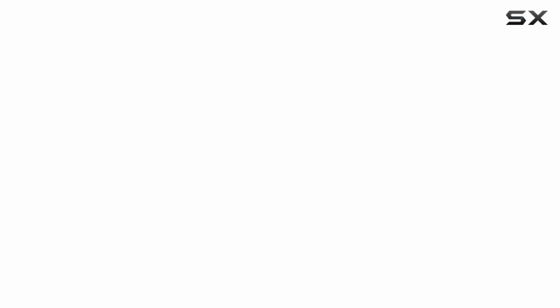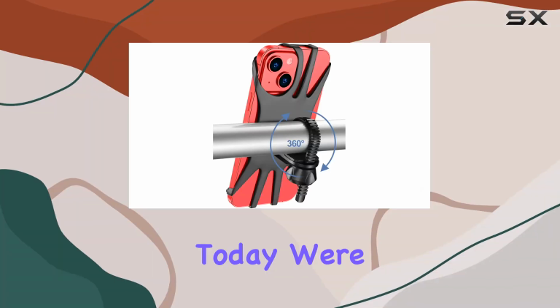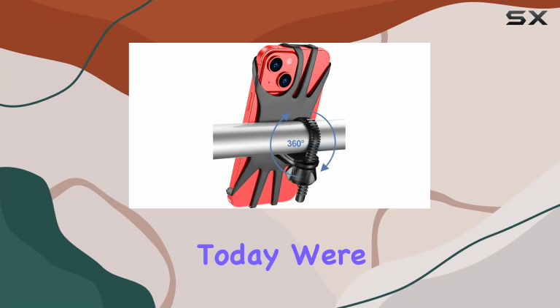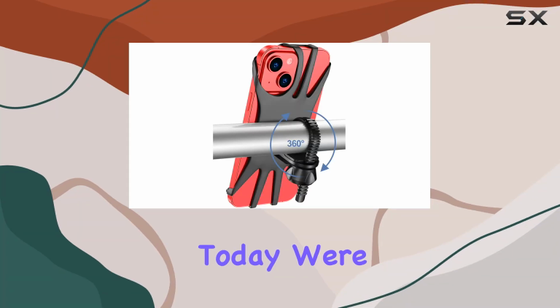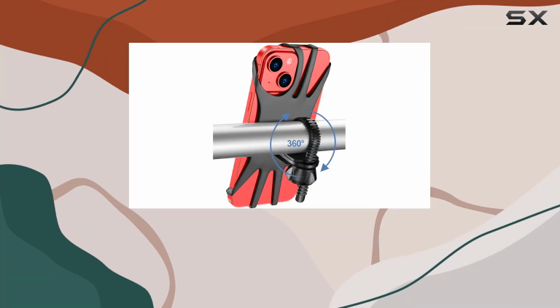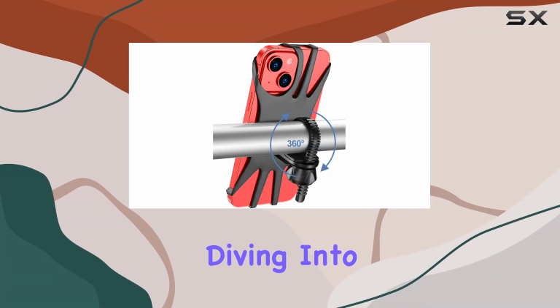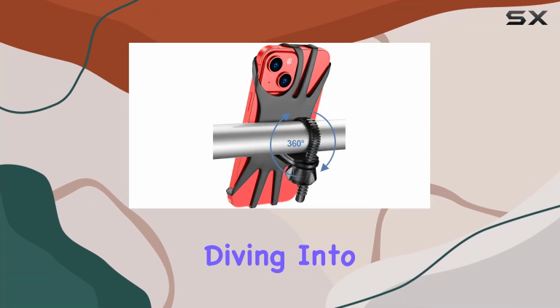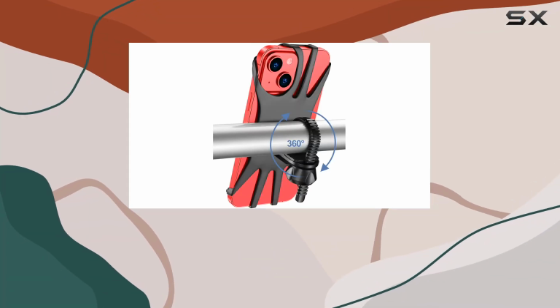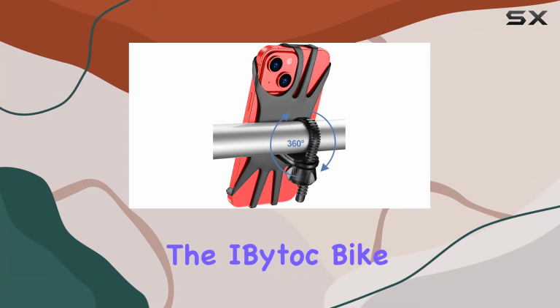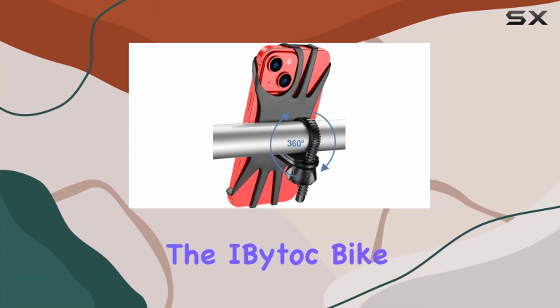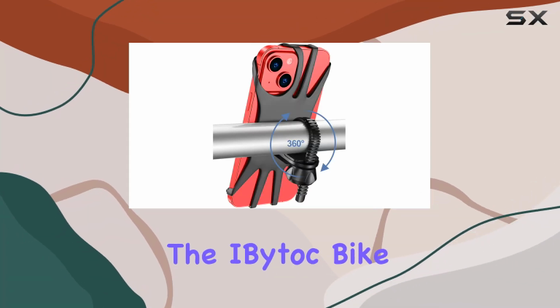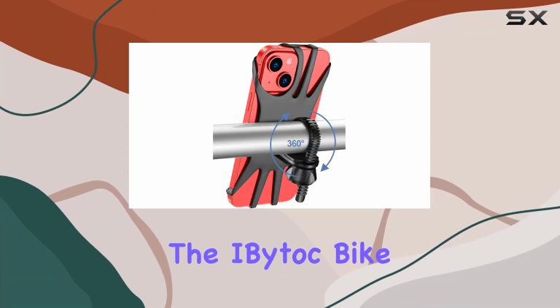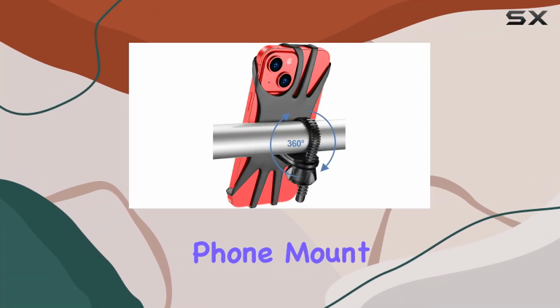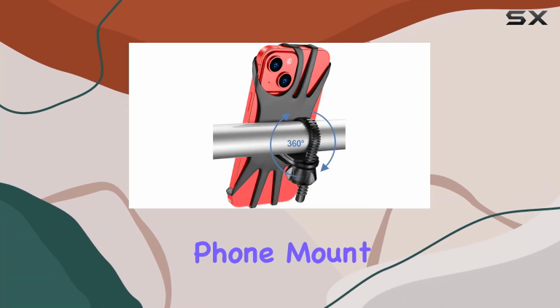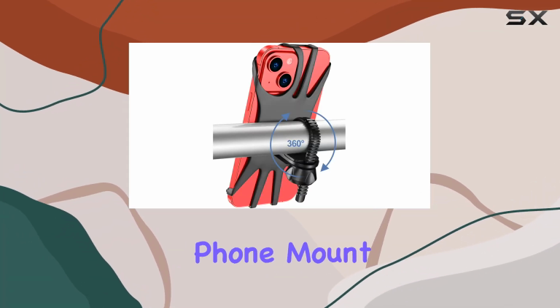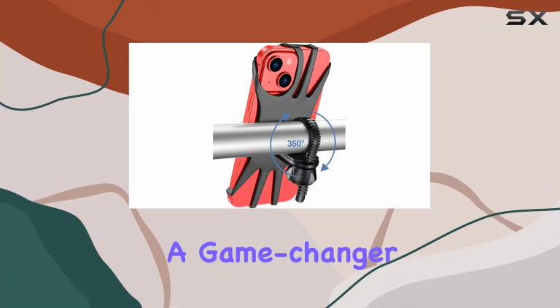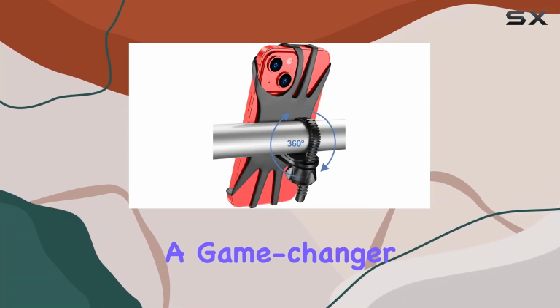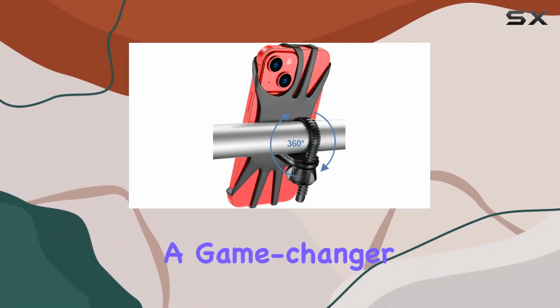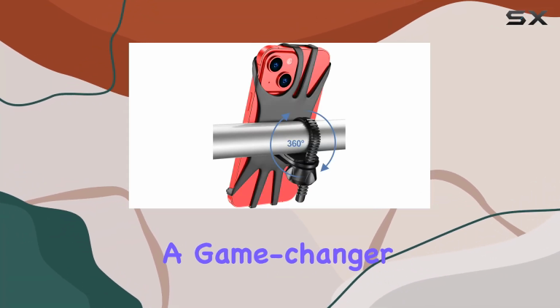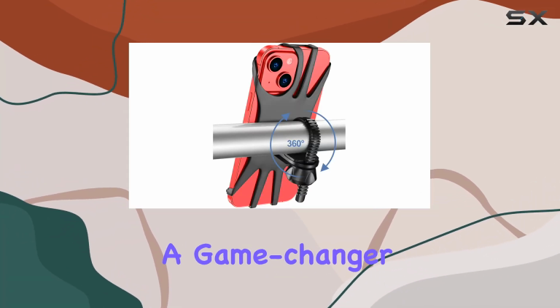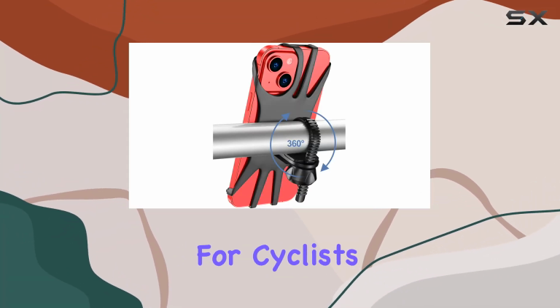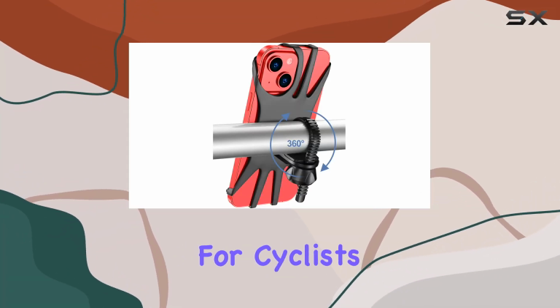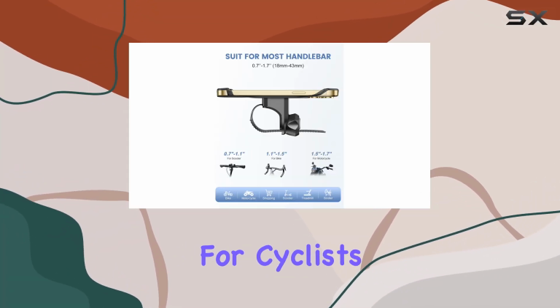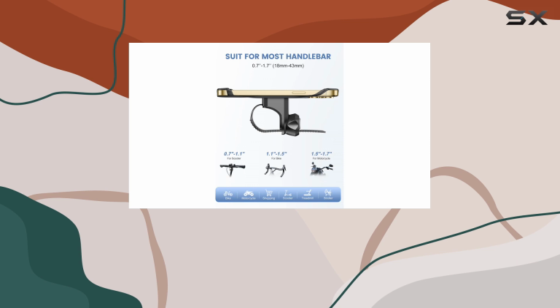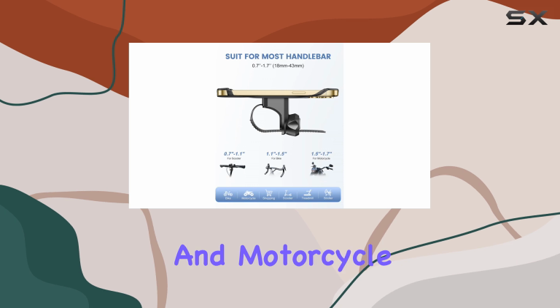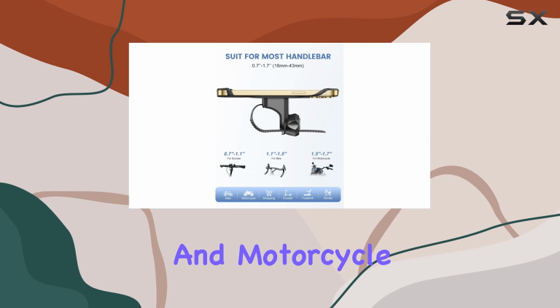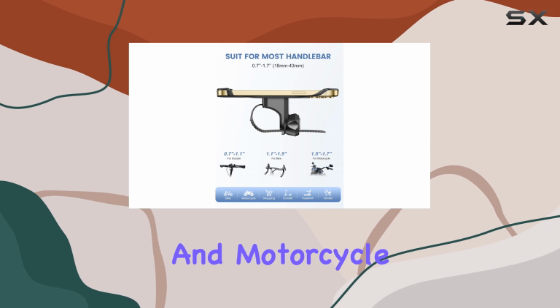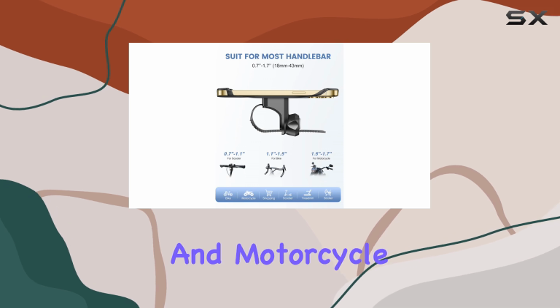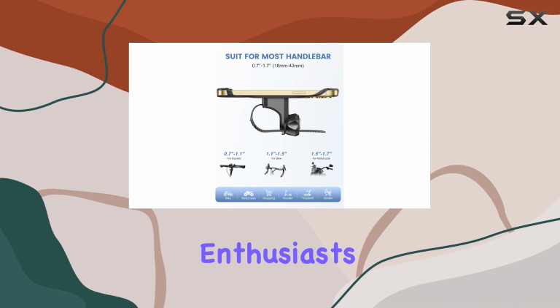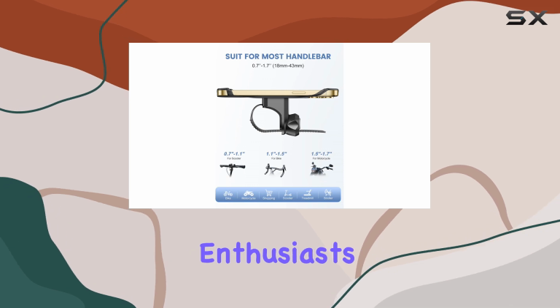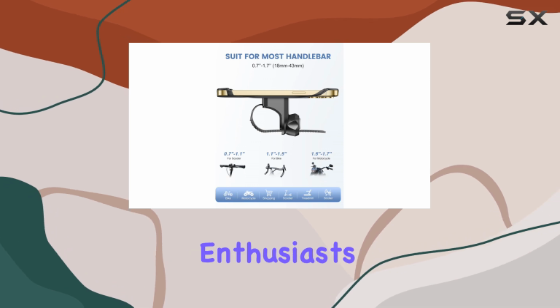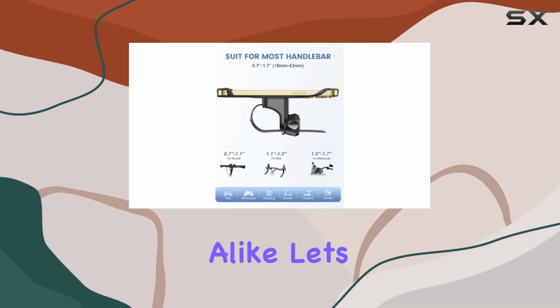Today we're diving into the iBitok bike phone mount, a game changer for cyclists and motorcycle enthusiasts alike.